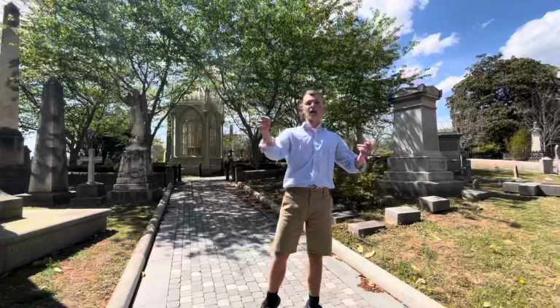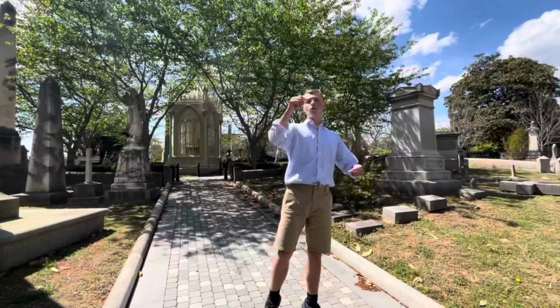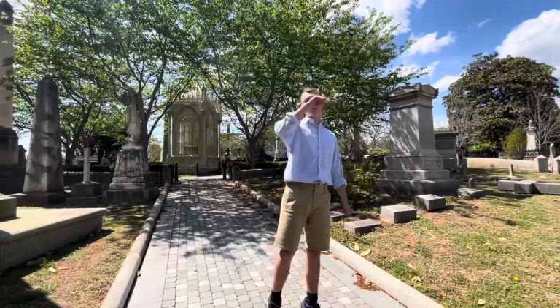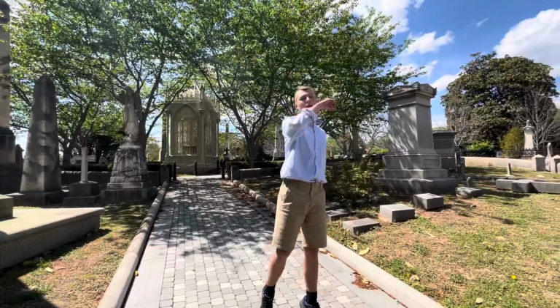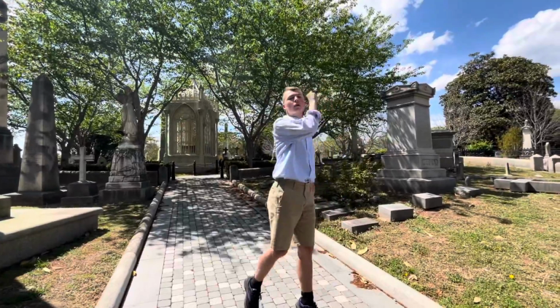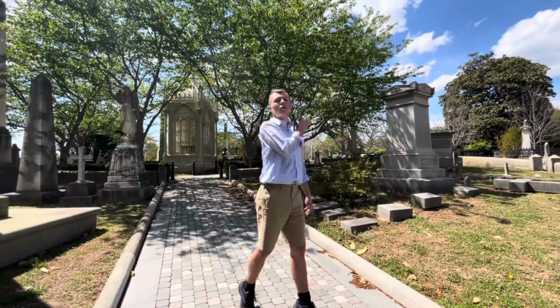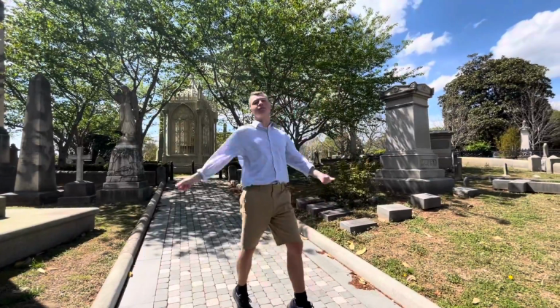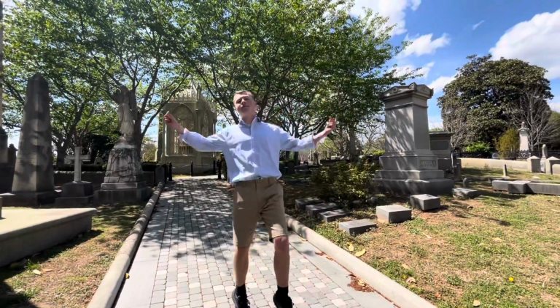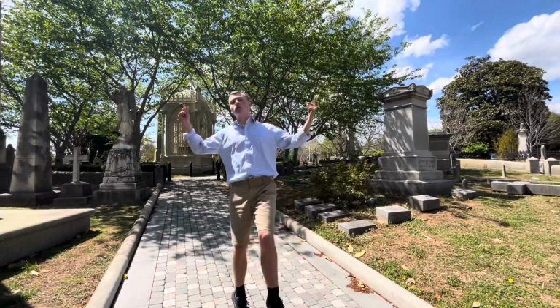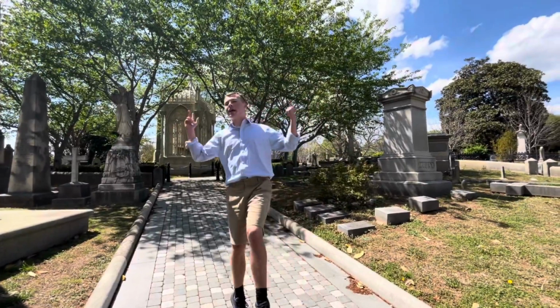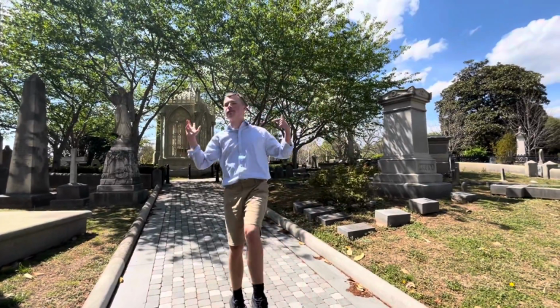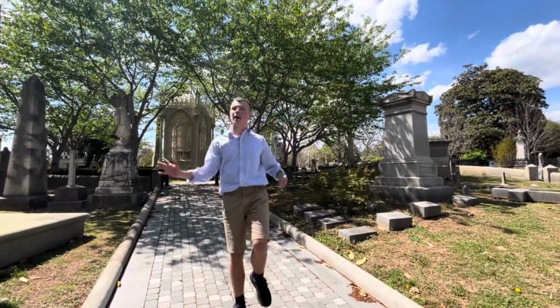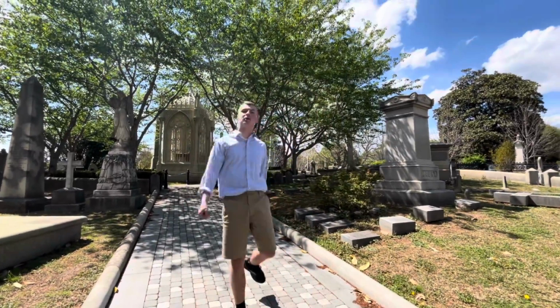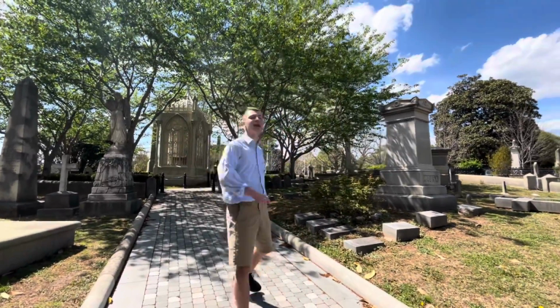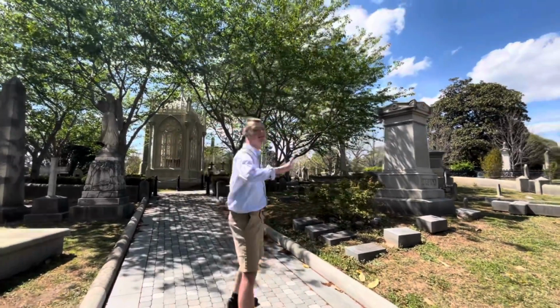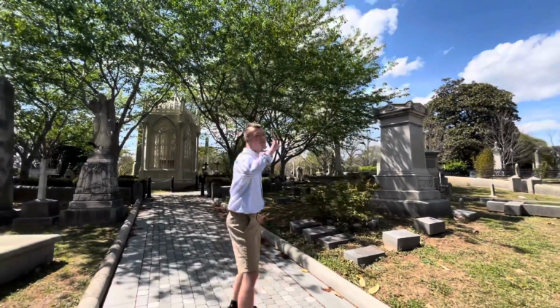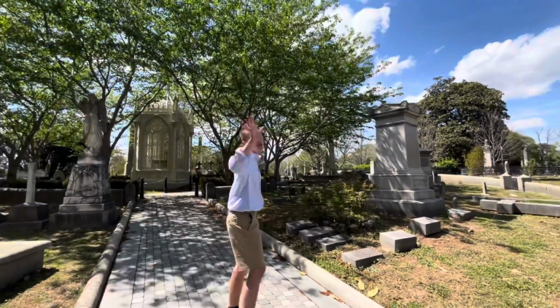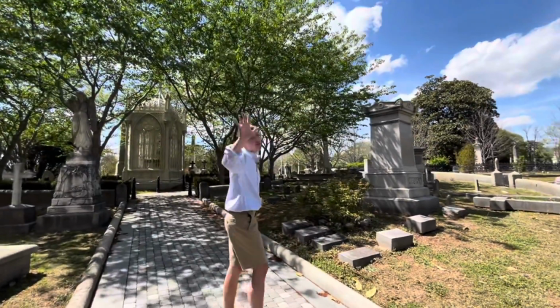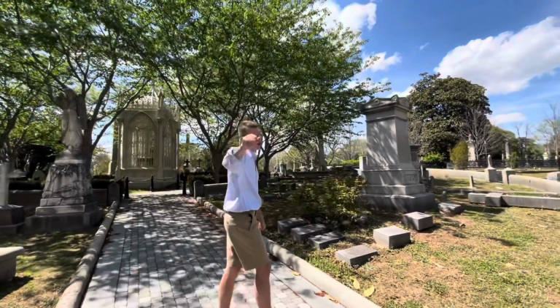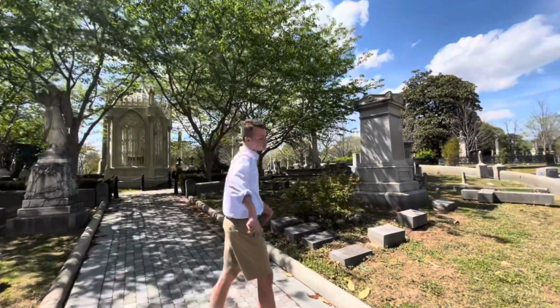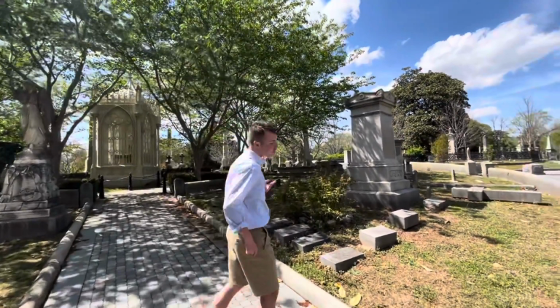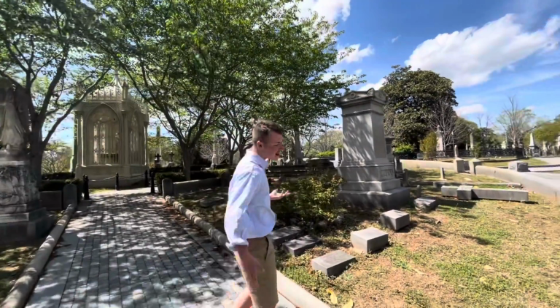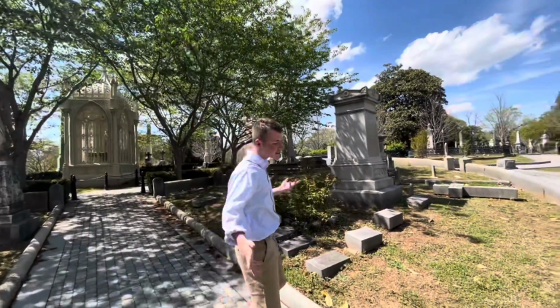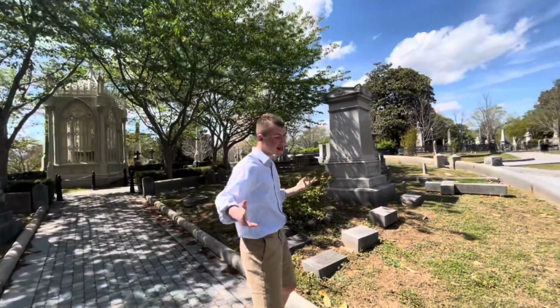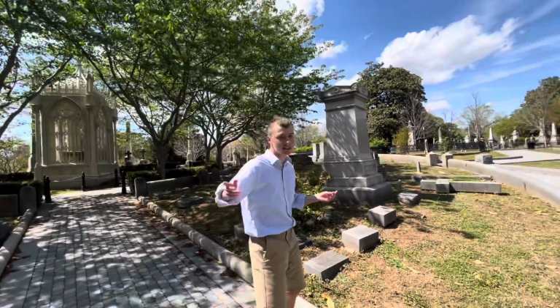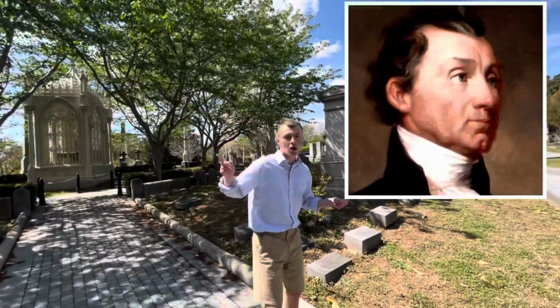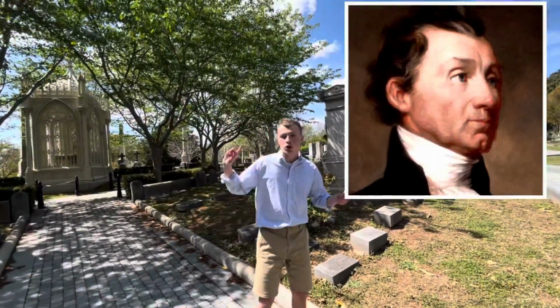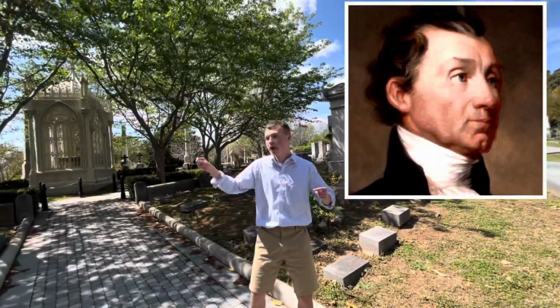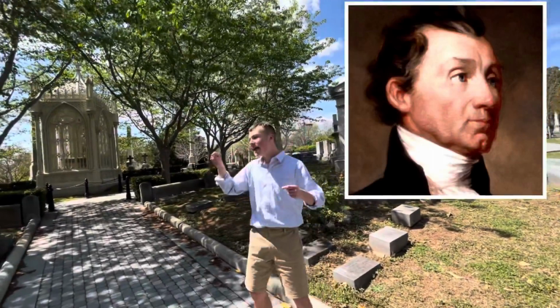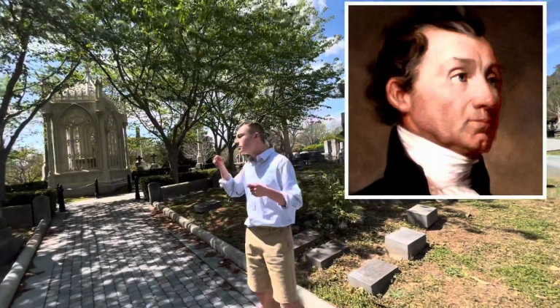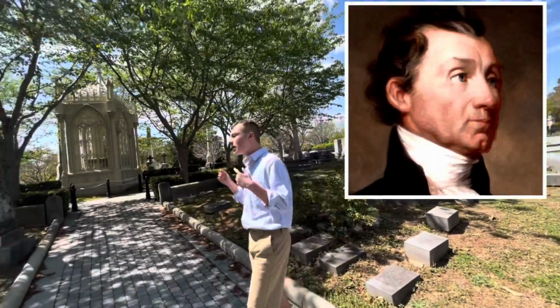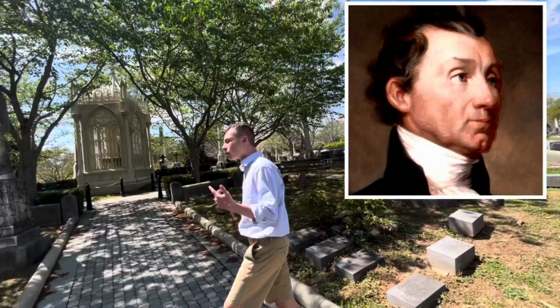Hello everyone, and we are here in Richmond, Virginia for the burial site of the fifth president of the United States, James Monroe.